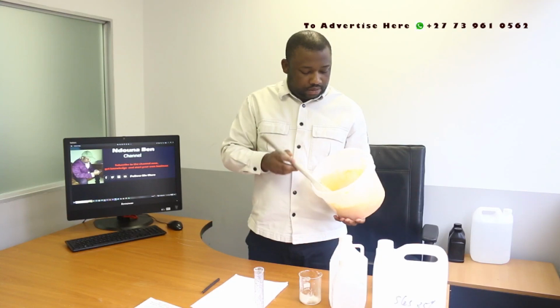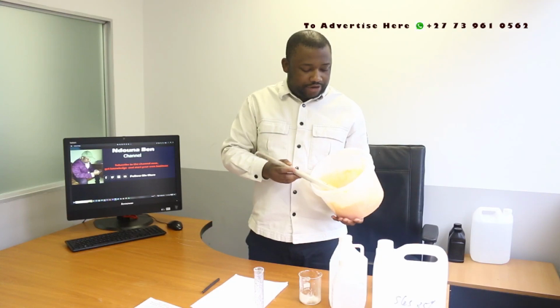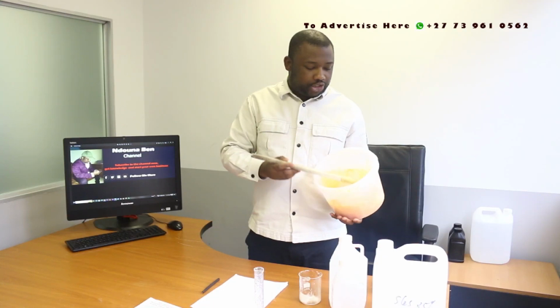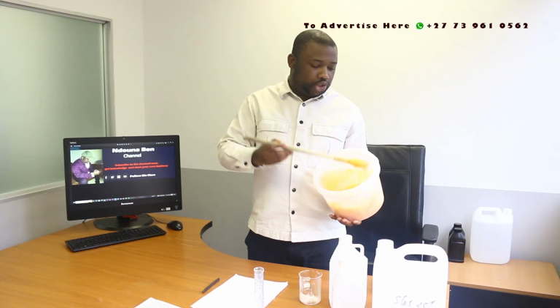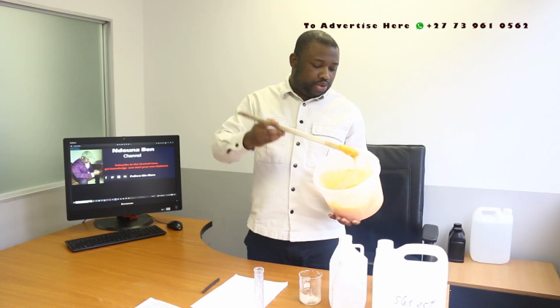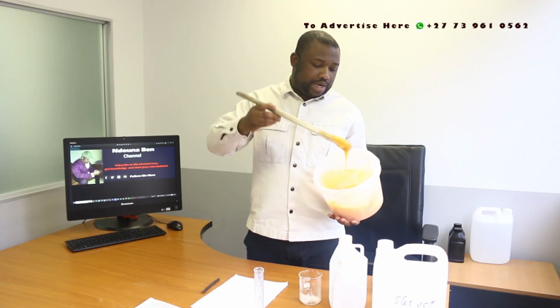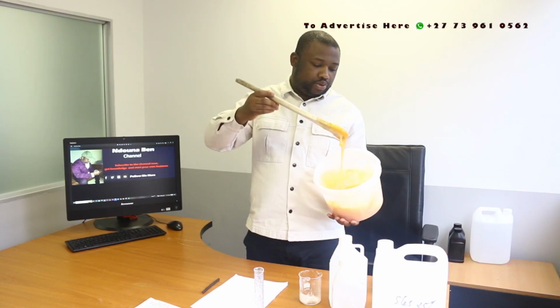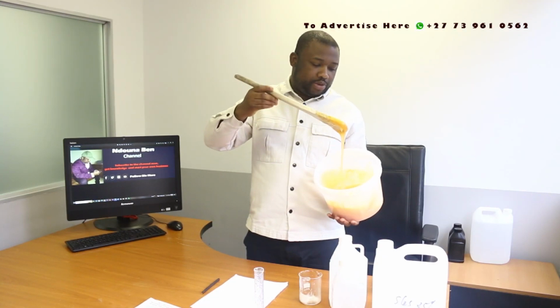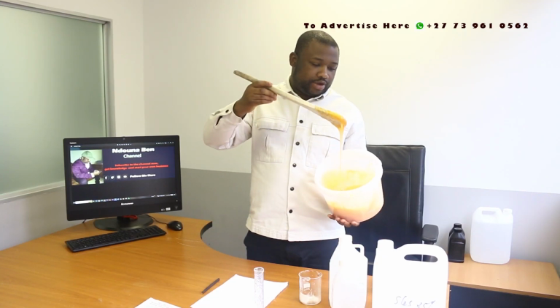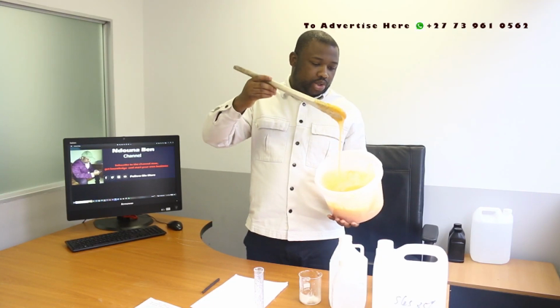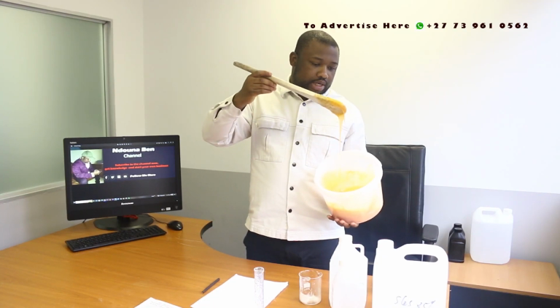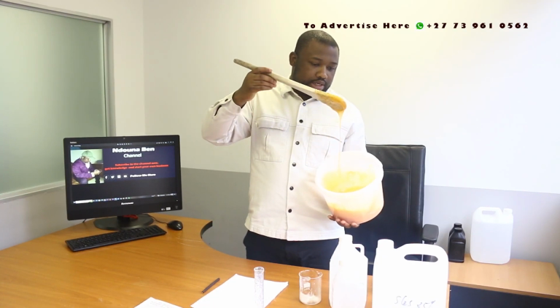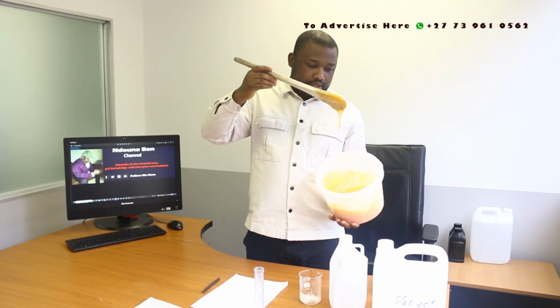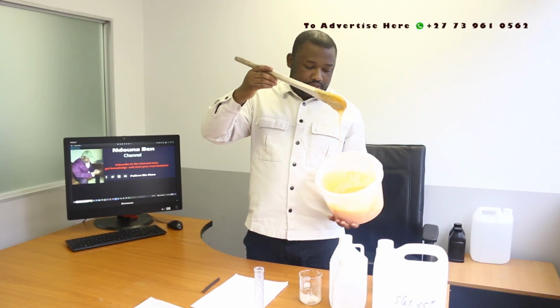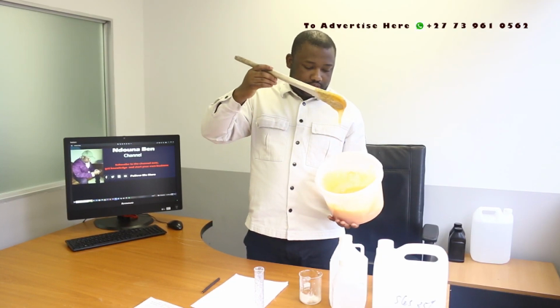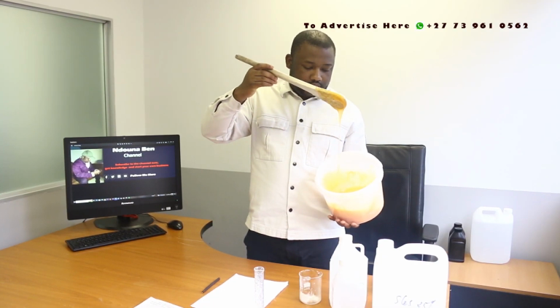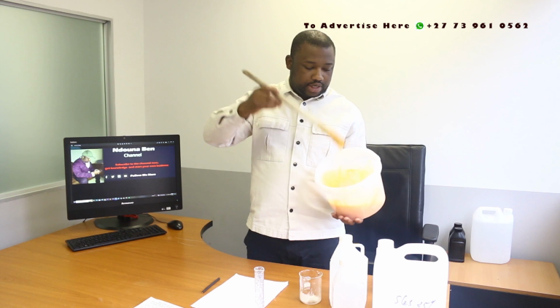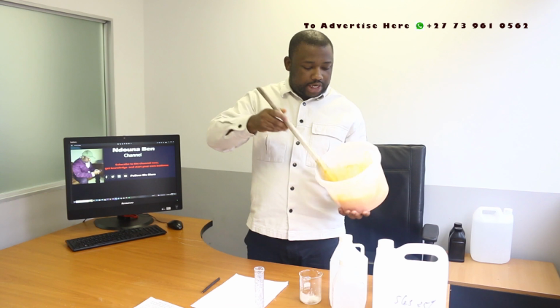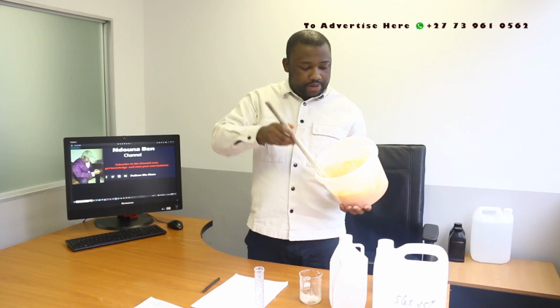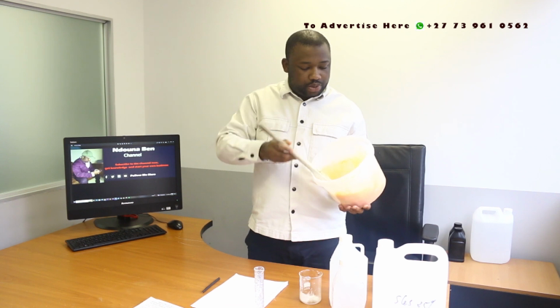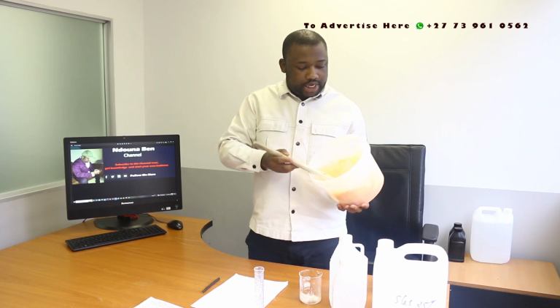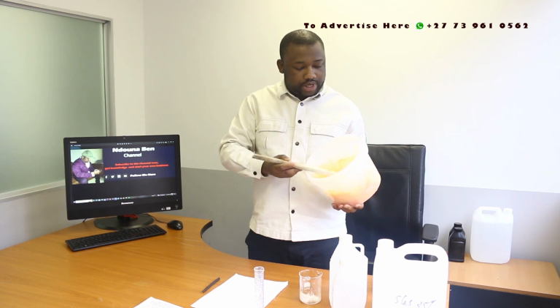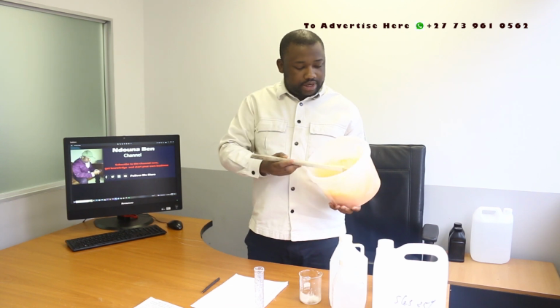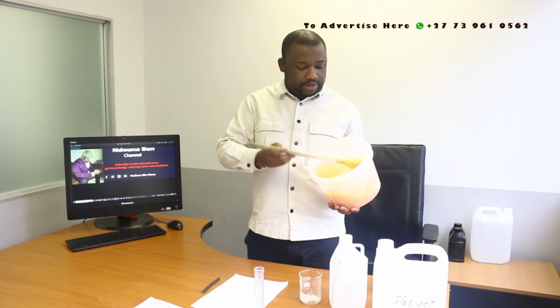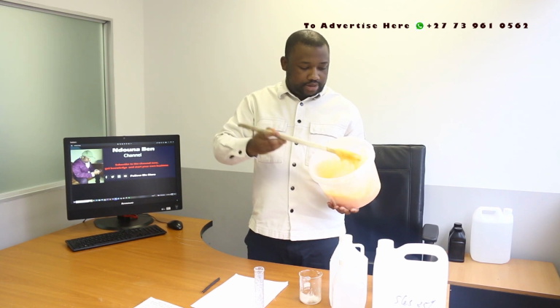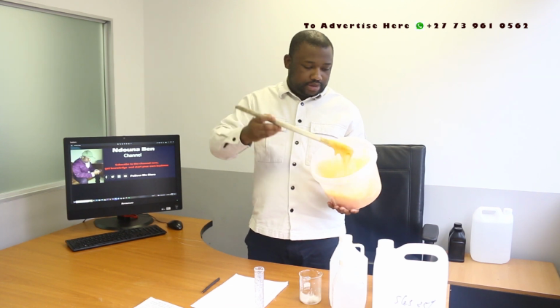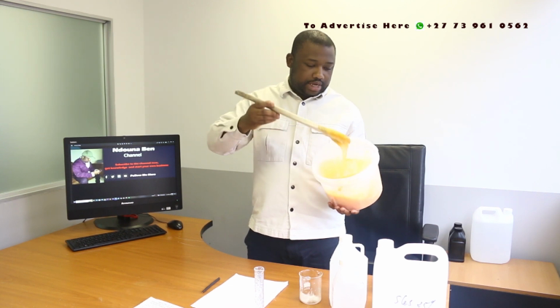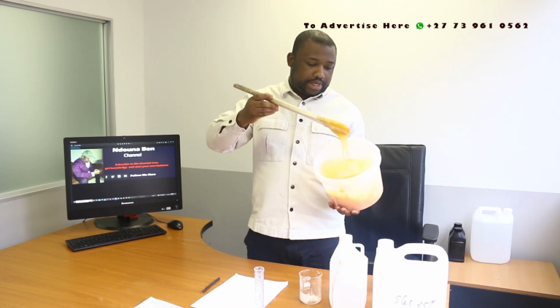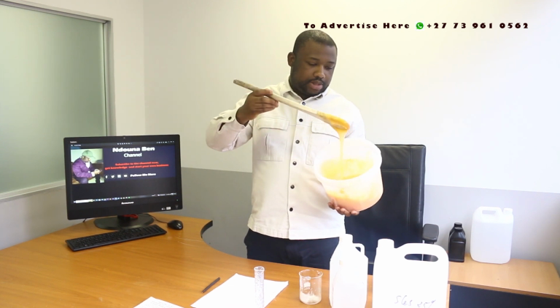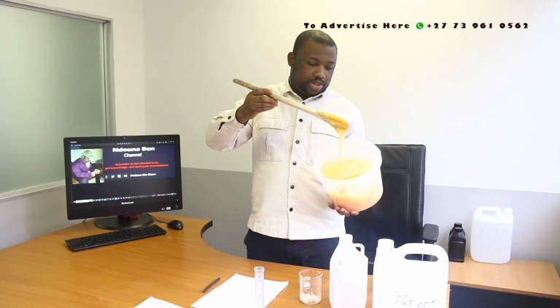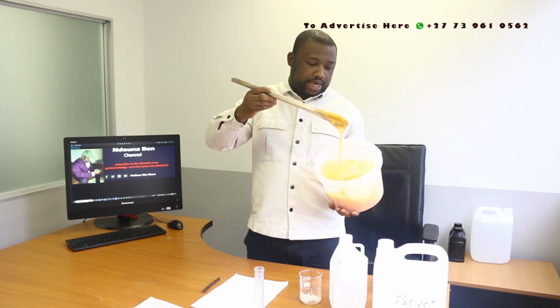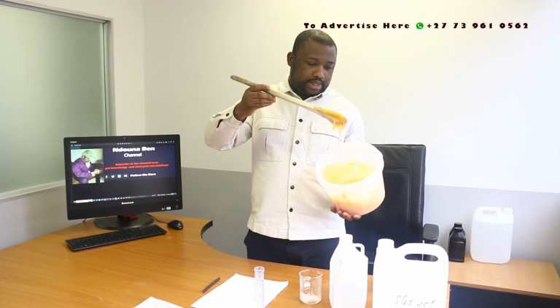I've just shown you how to manufacture the car shampoo gel. It comes out so nice.